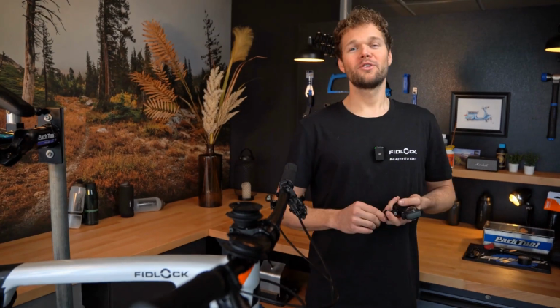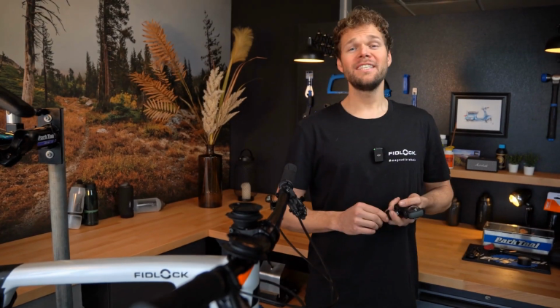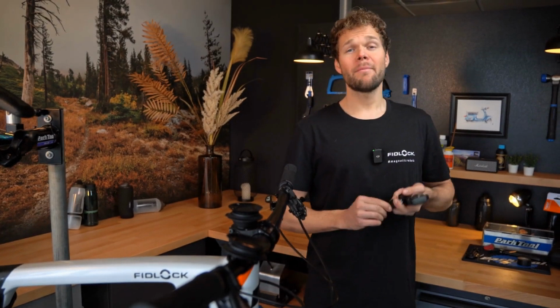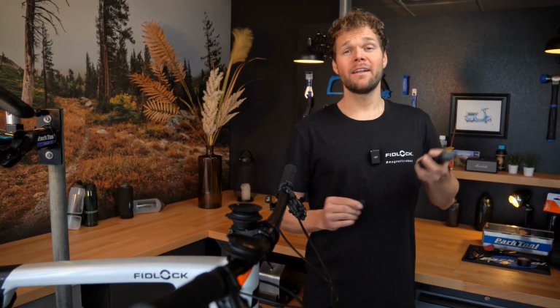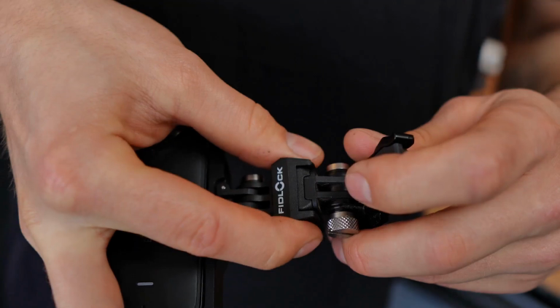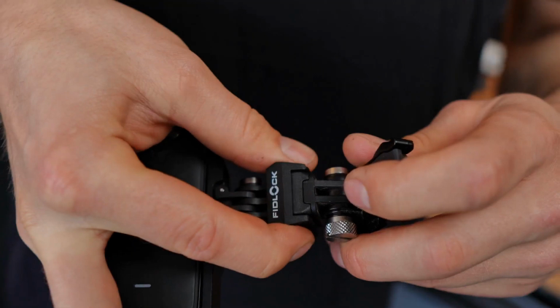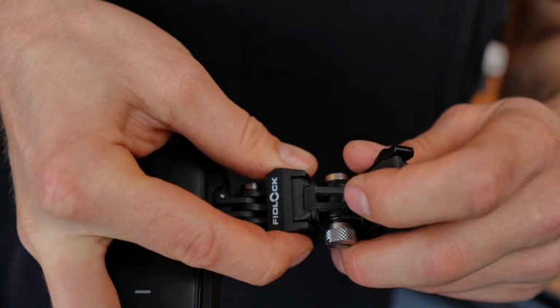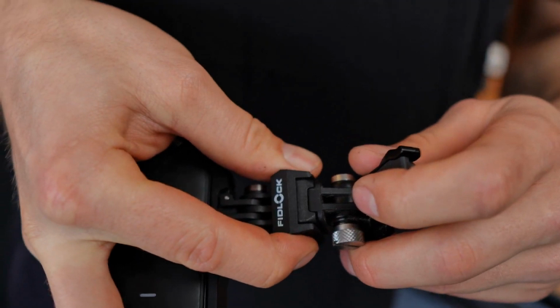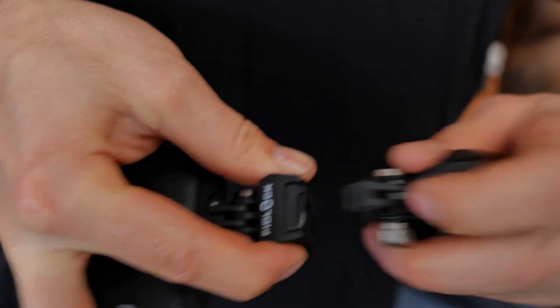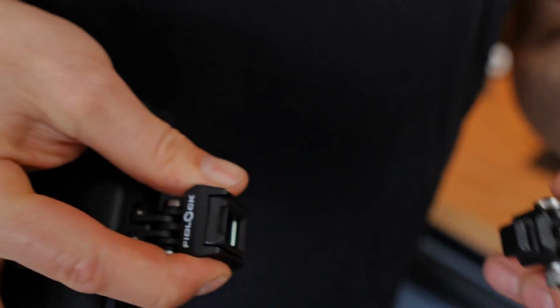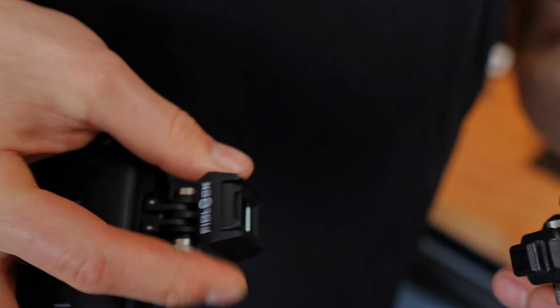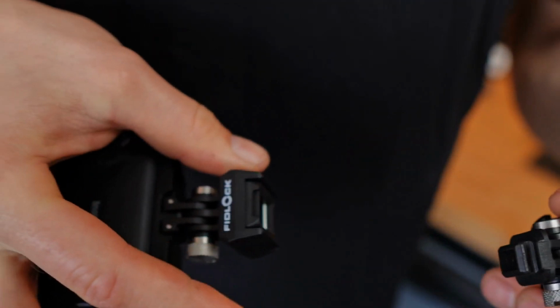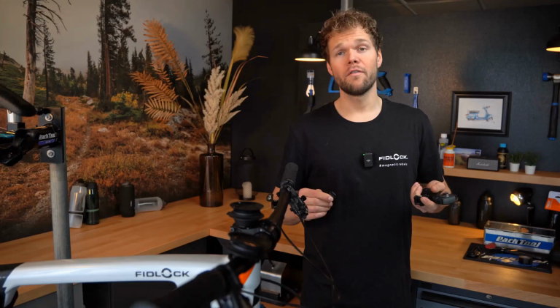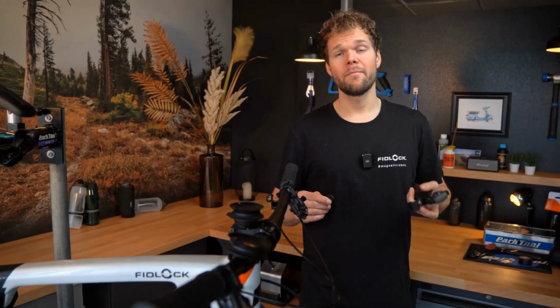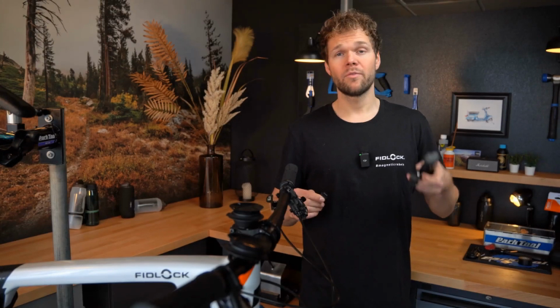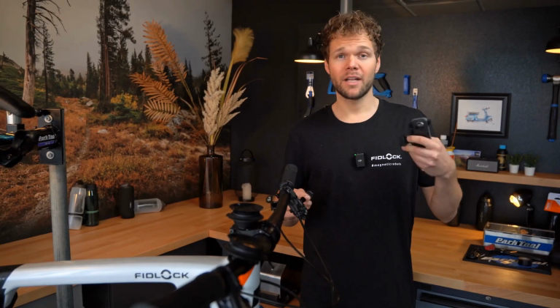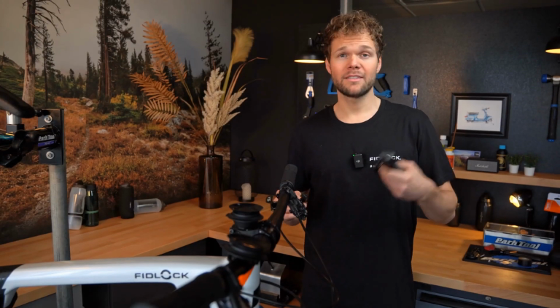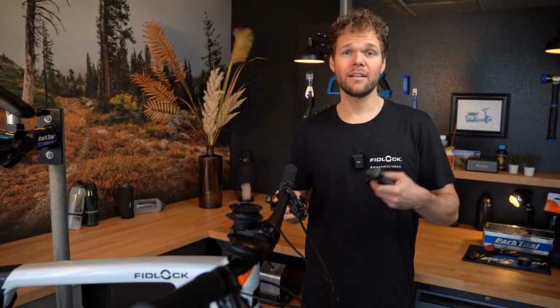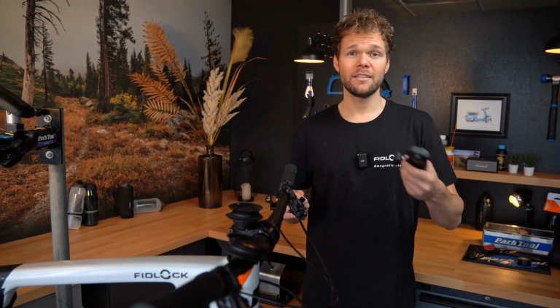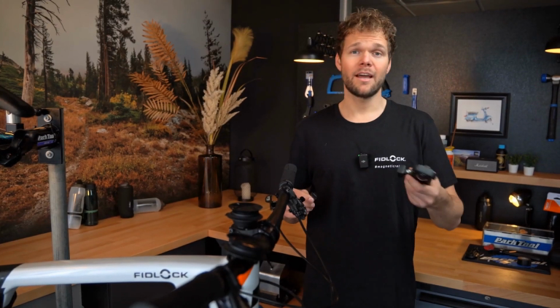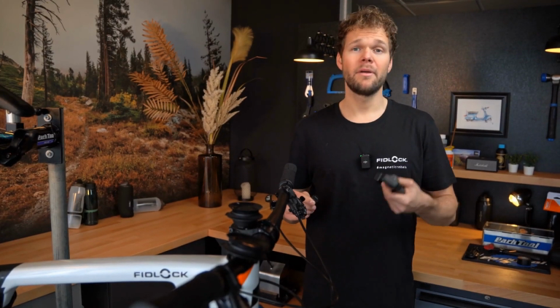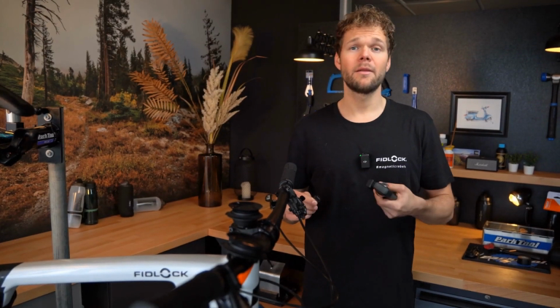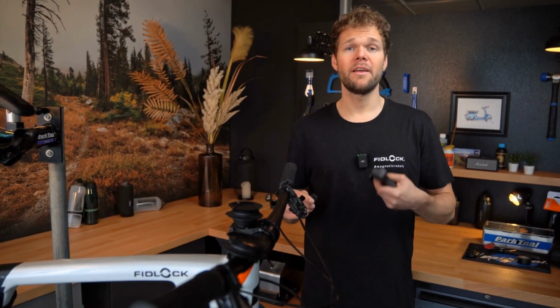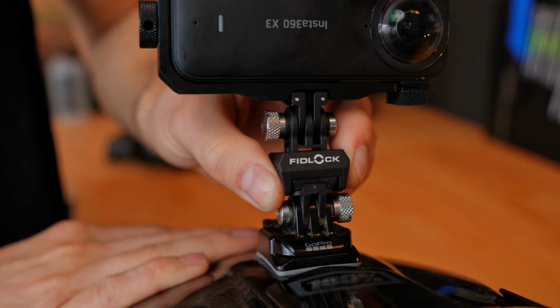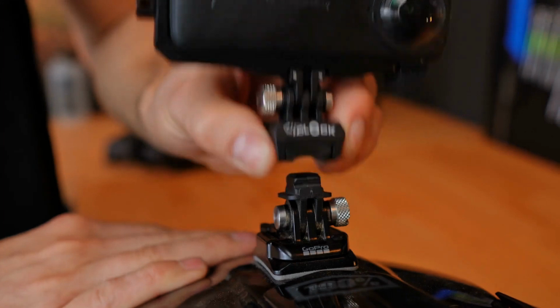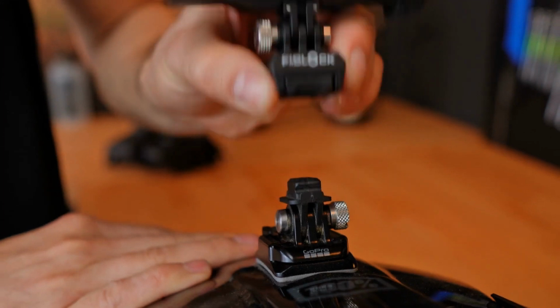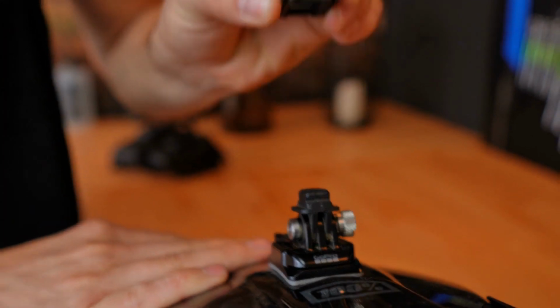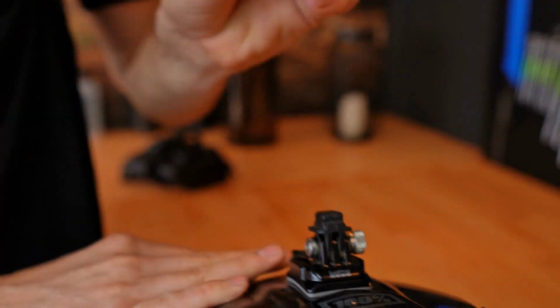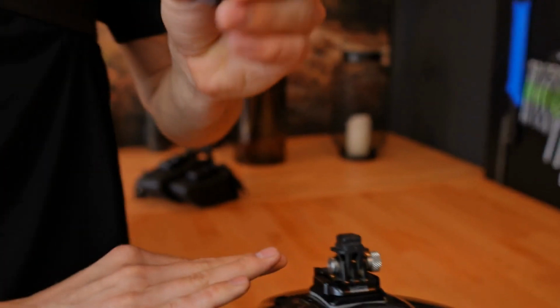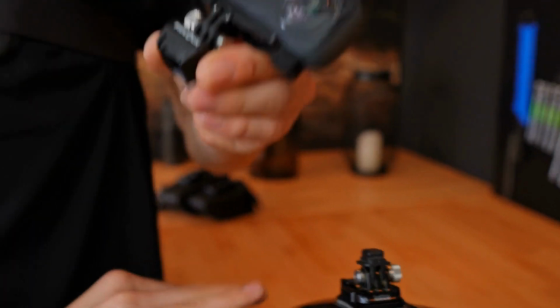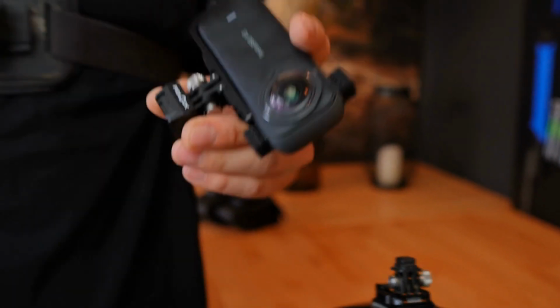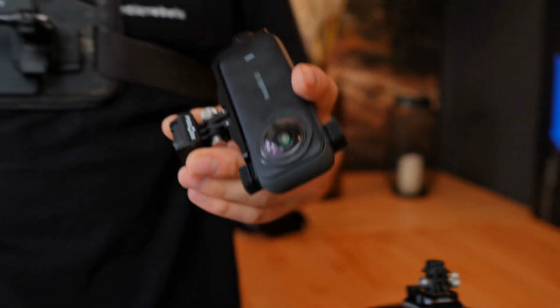By pulling the handle, you can quickly release the lock. You can then use your pin clip individually on a chest mount or helmet.